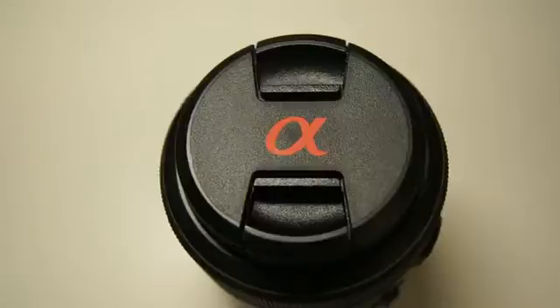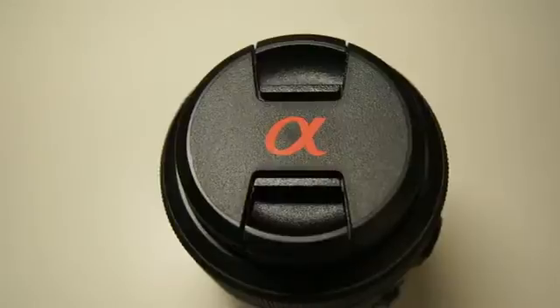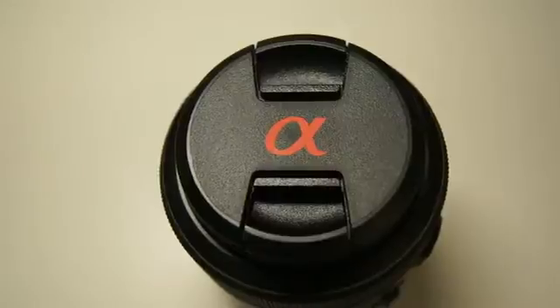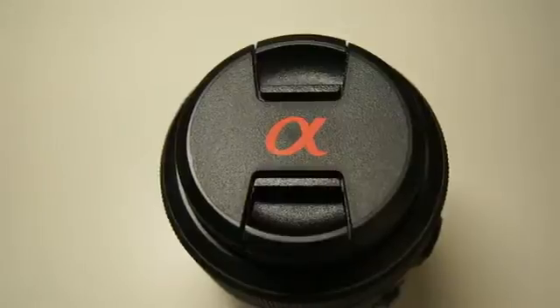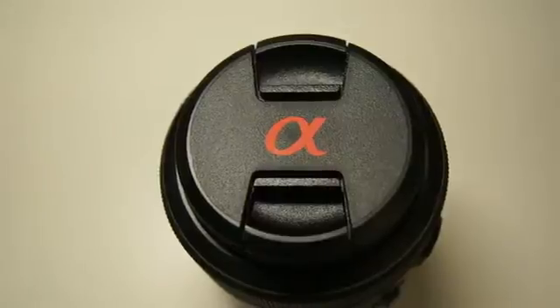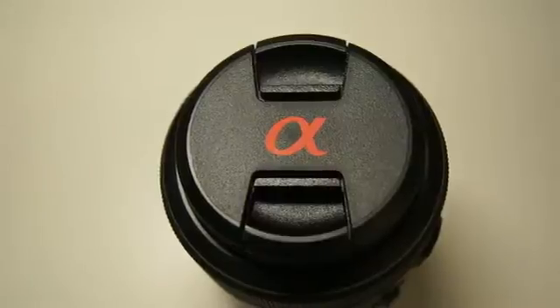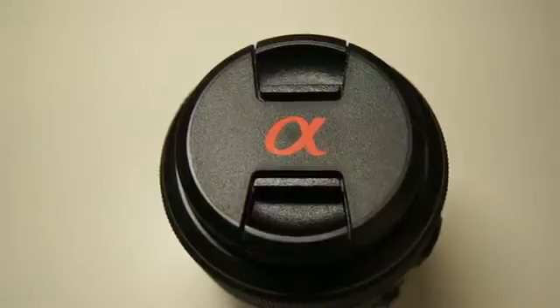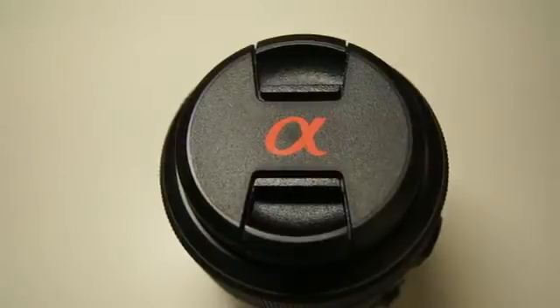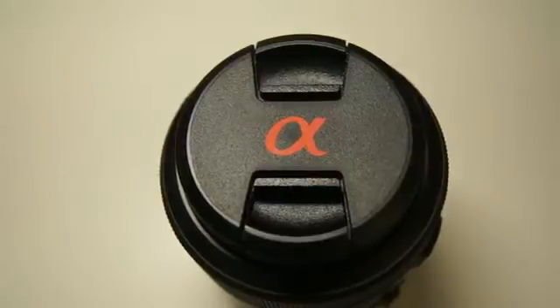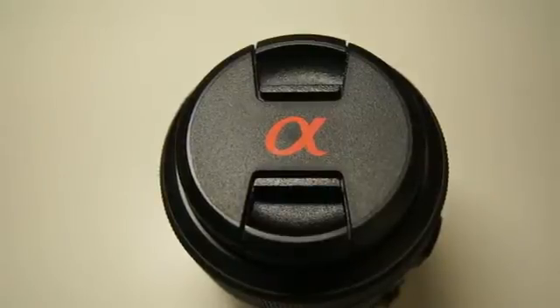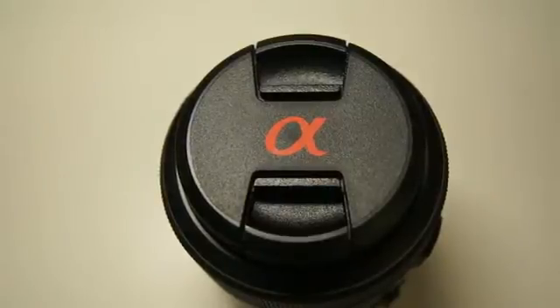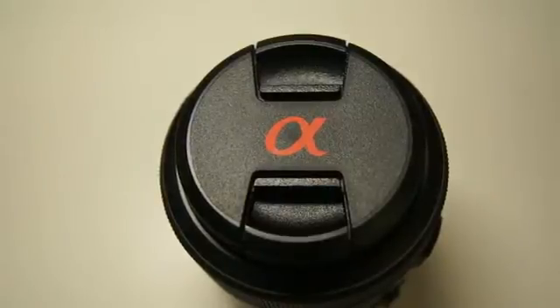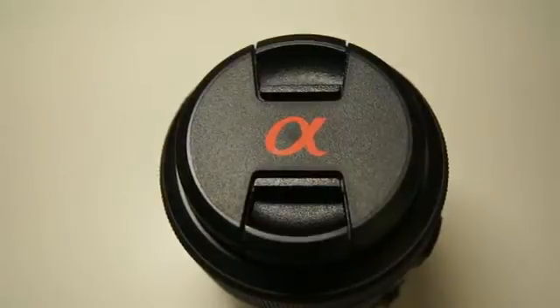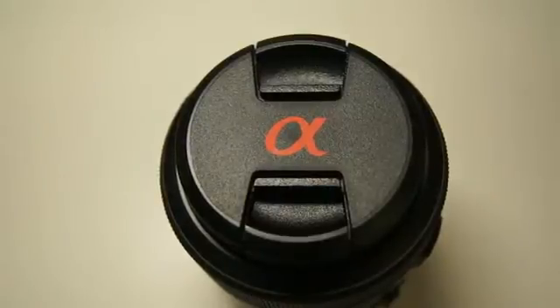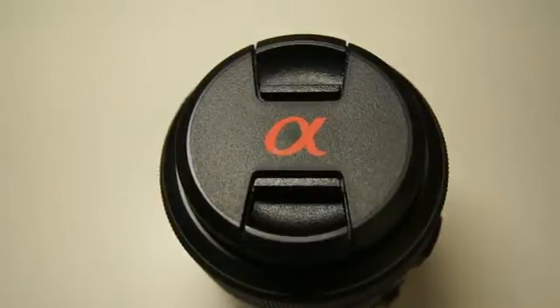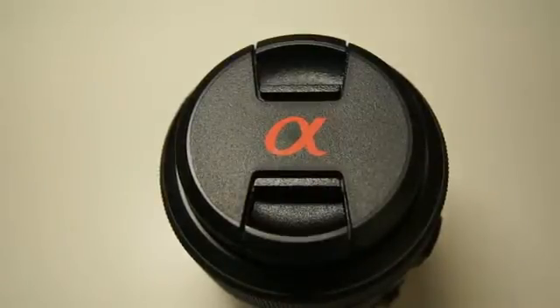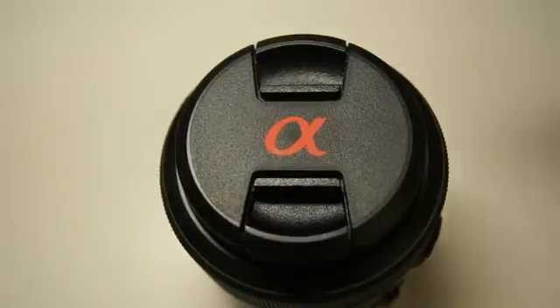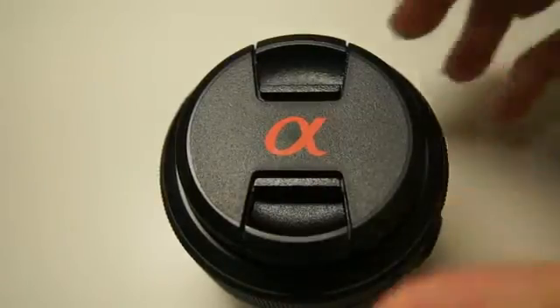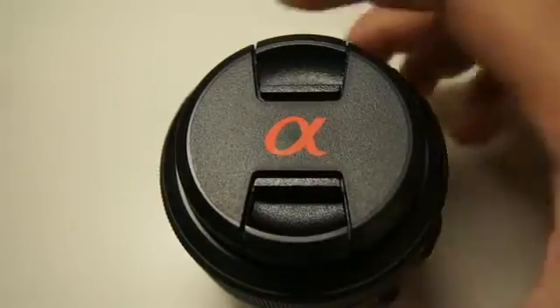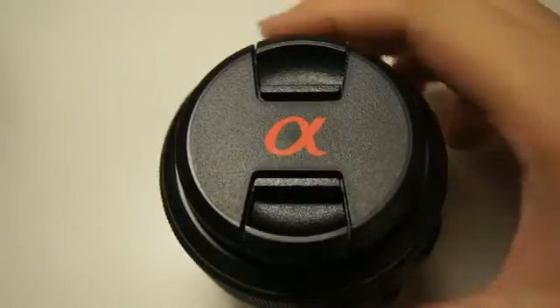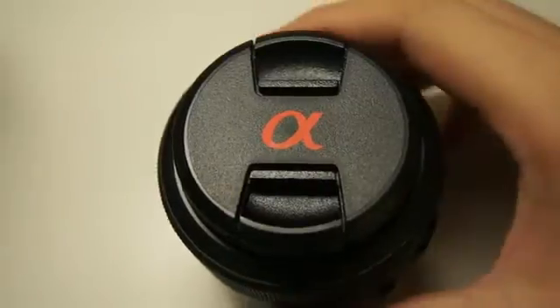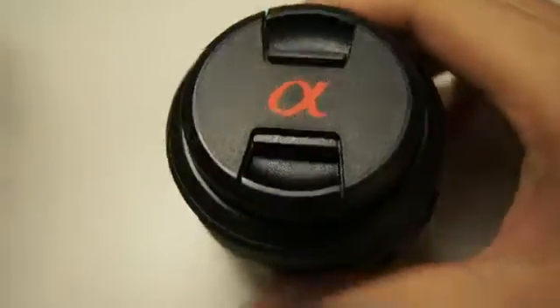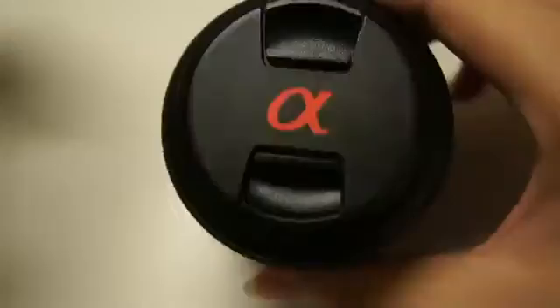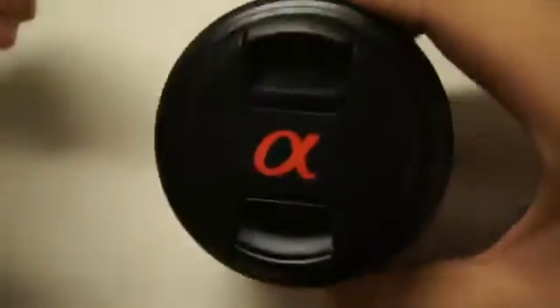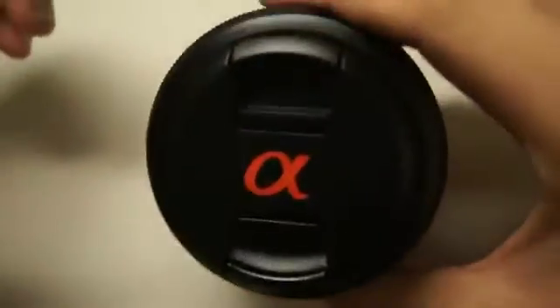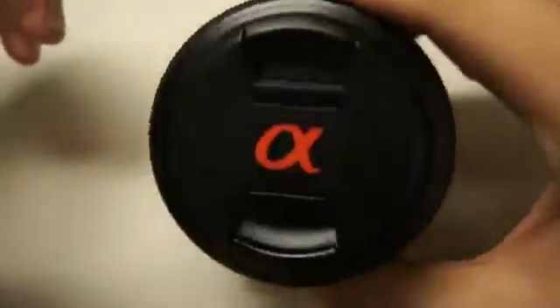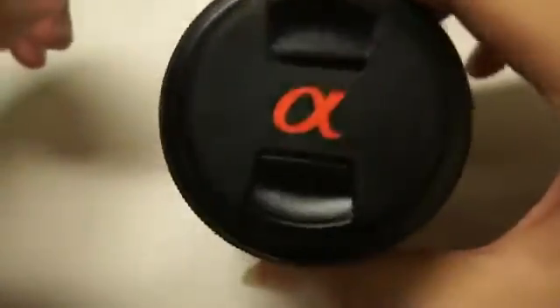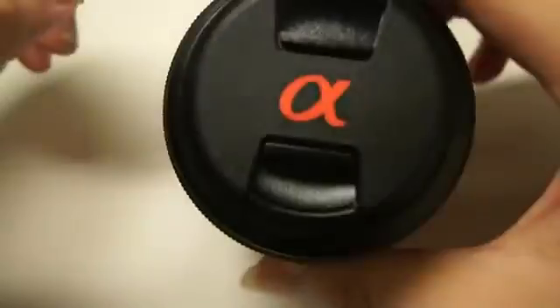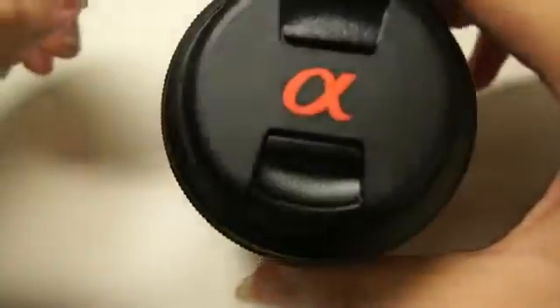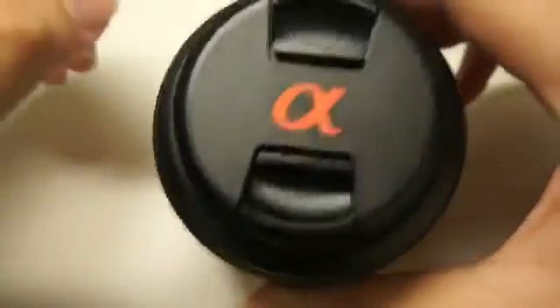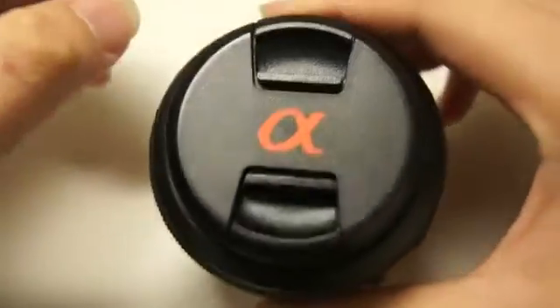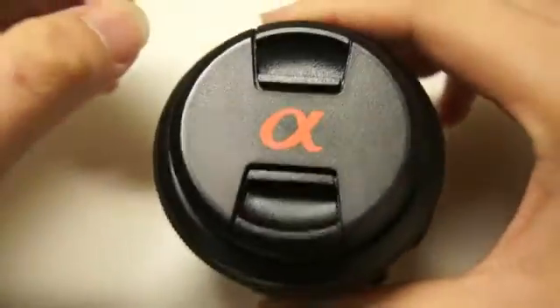Hey guys, it's me again. In today's video, I'm going to do a review of the Sony 50mm f2.8 macro lens.